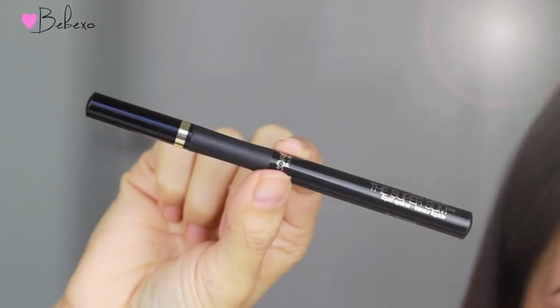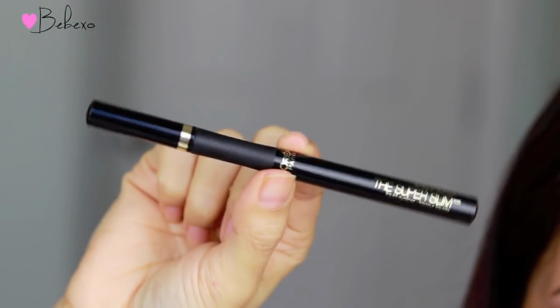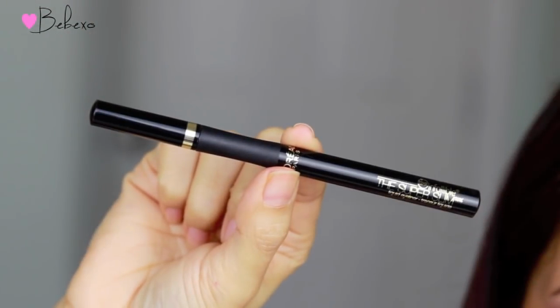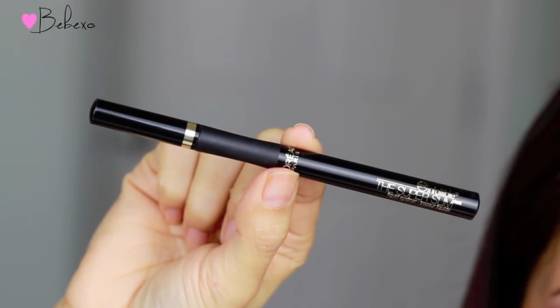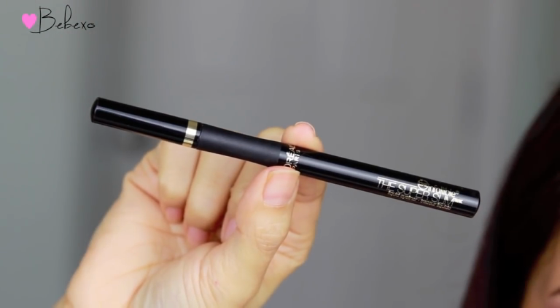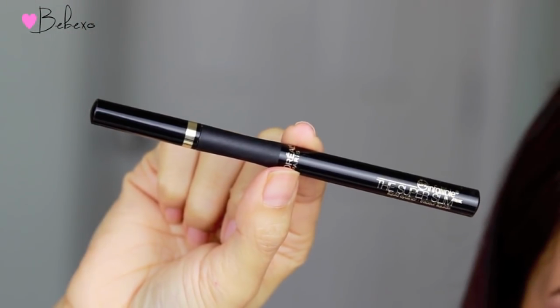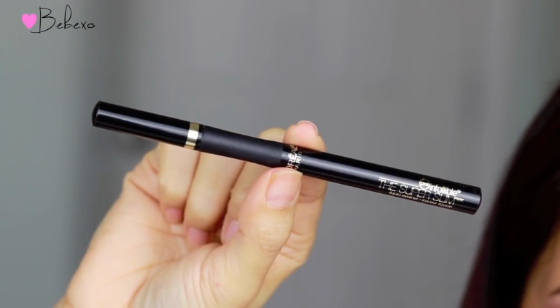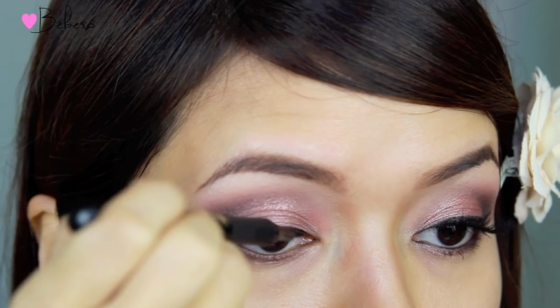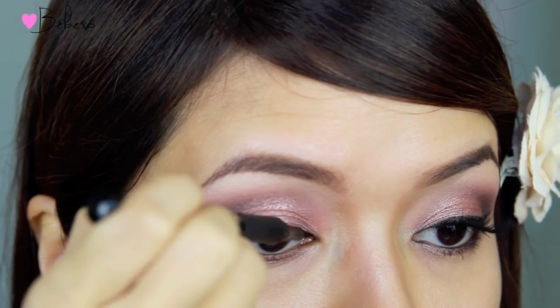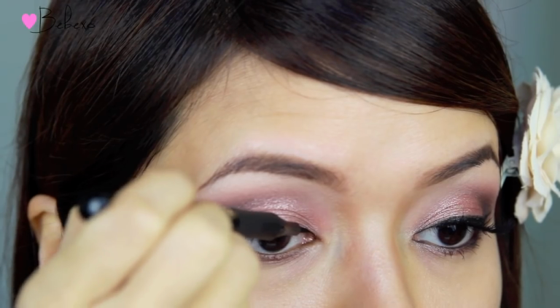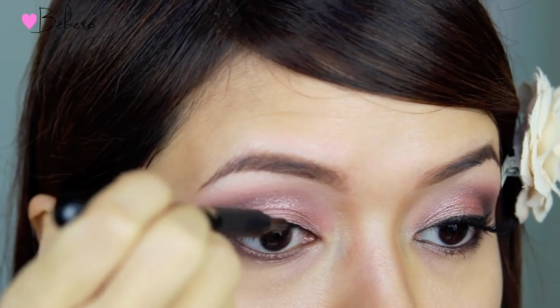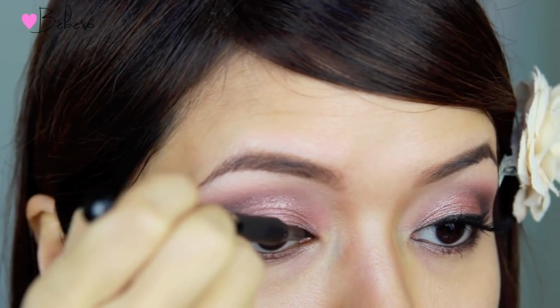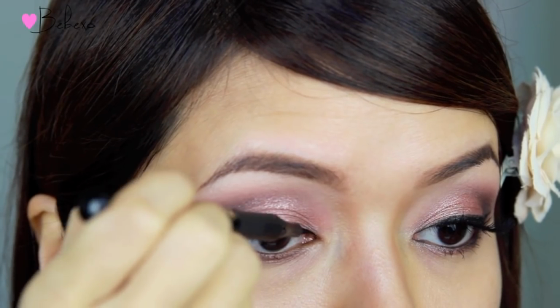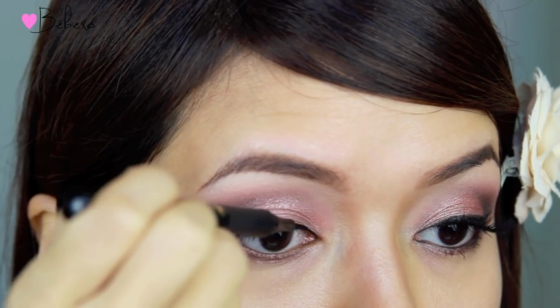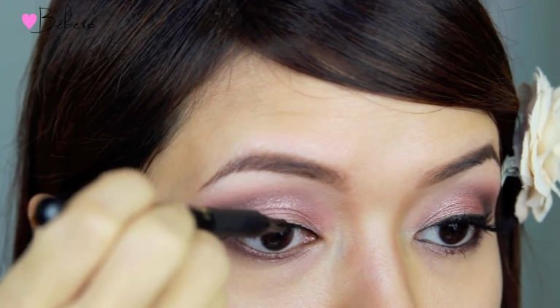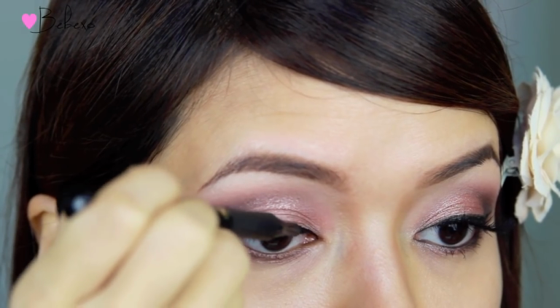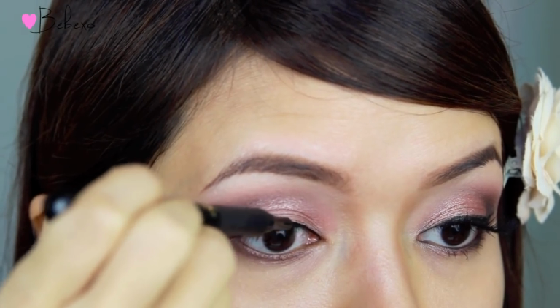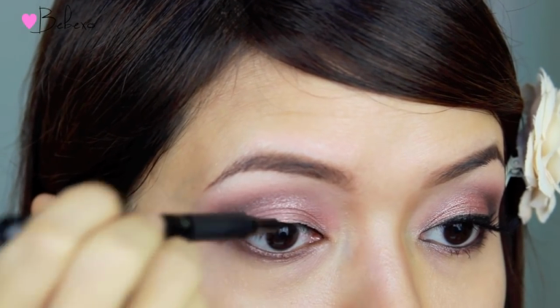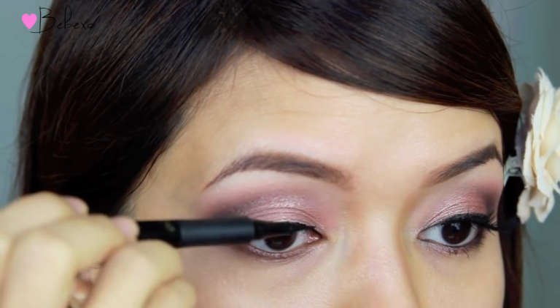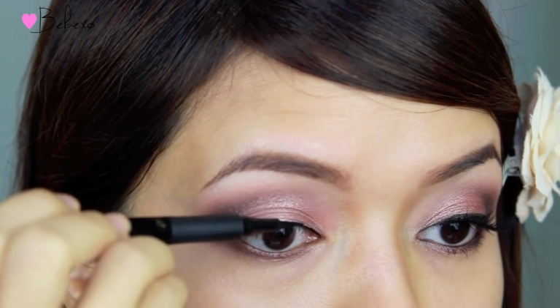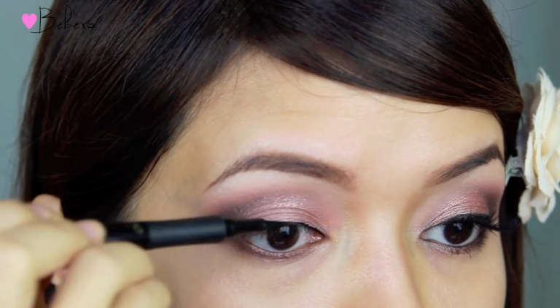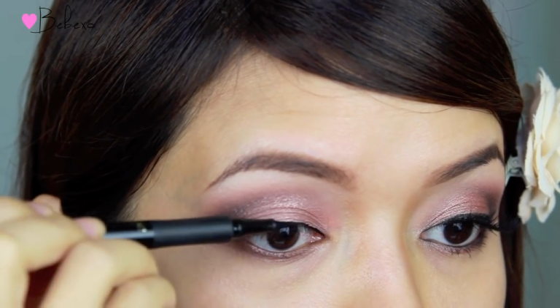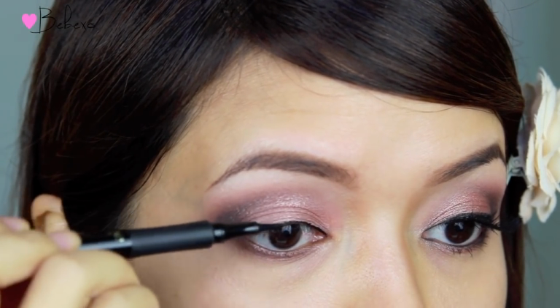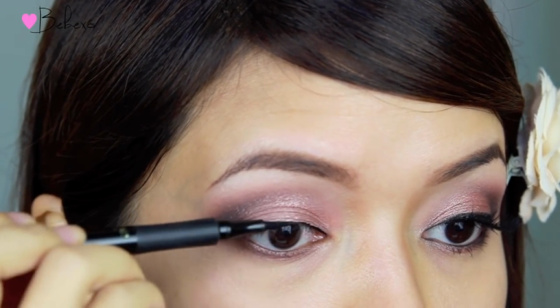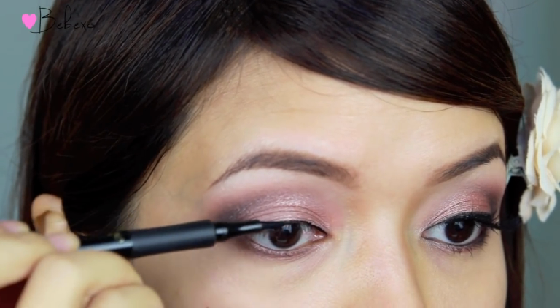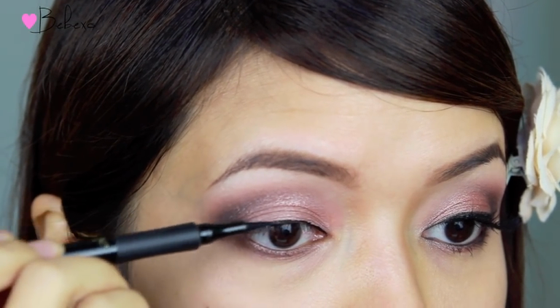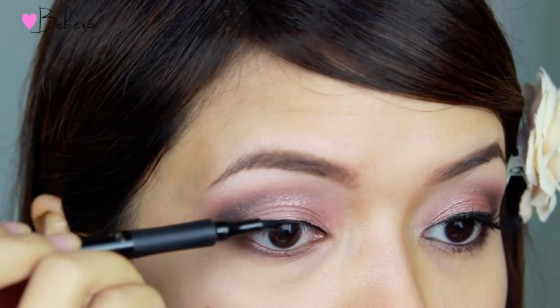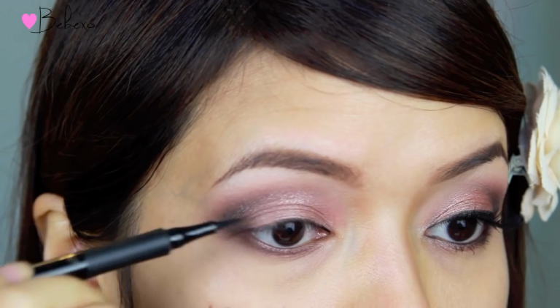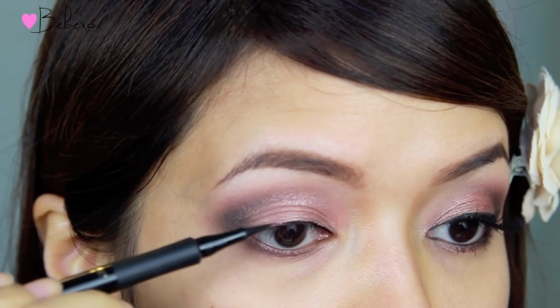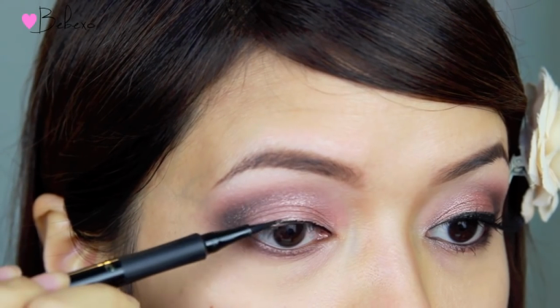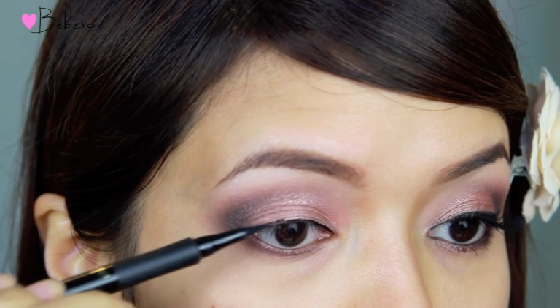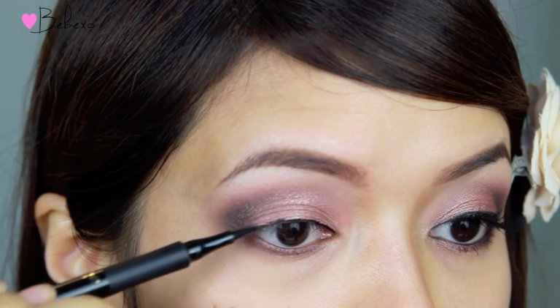To define my eyes, I'm going to use the L'Oreal Super Slim Liquid Eyeliner and line my upper lash line.